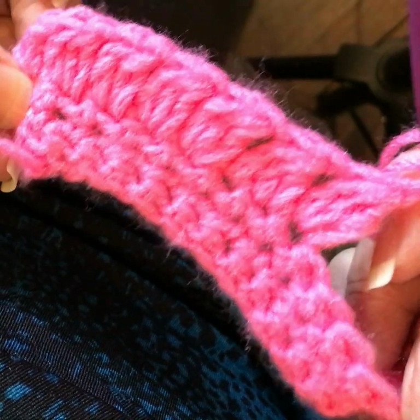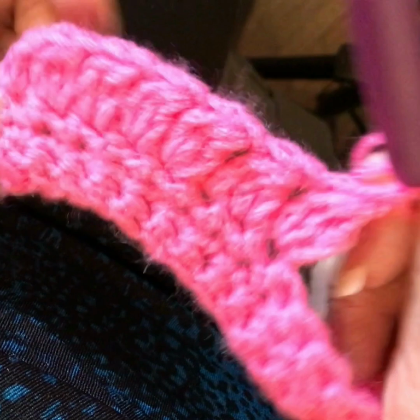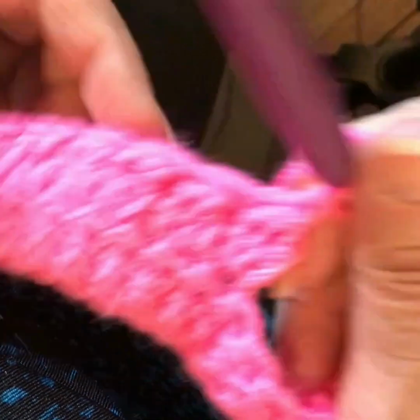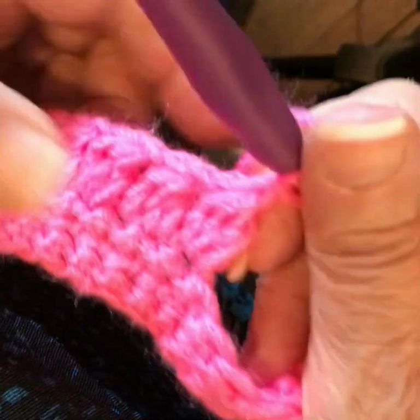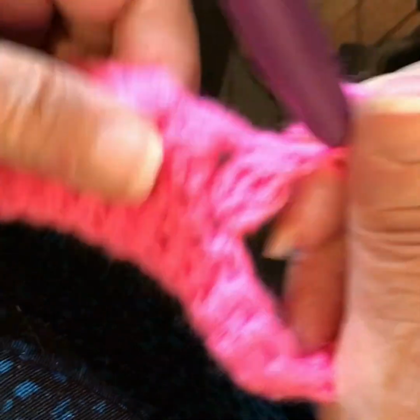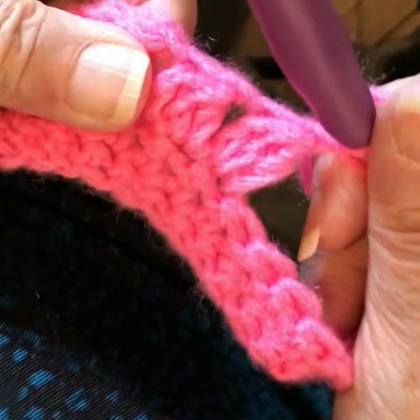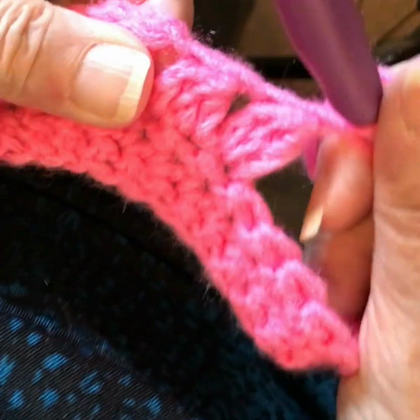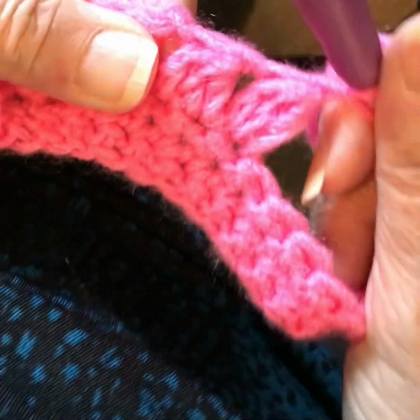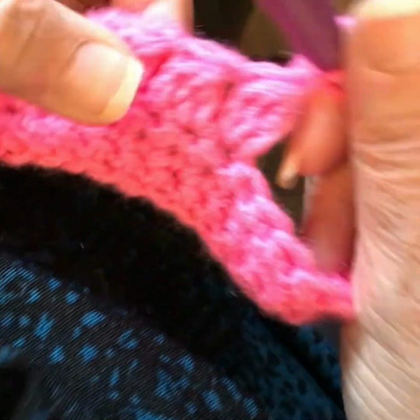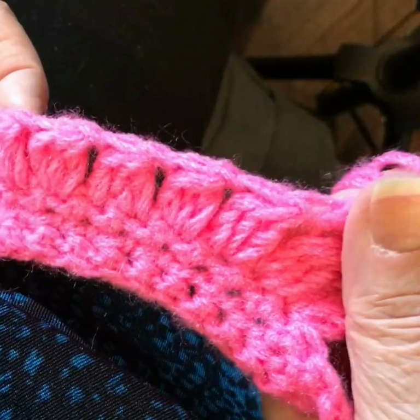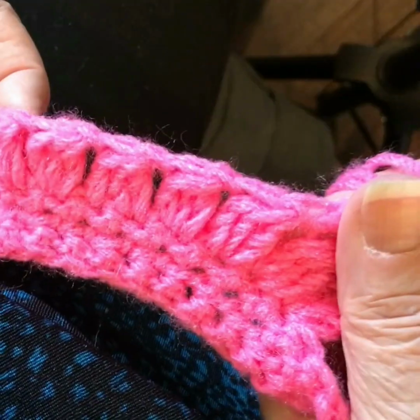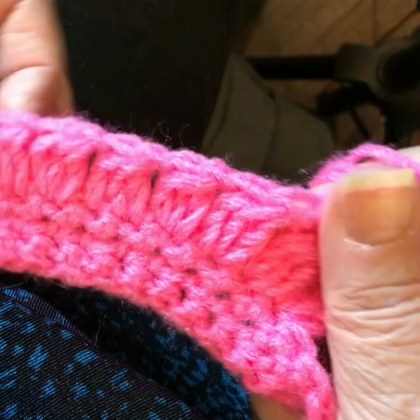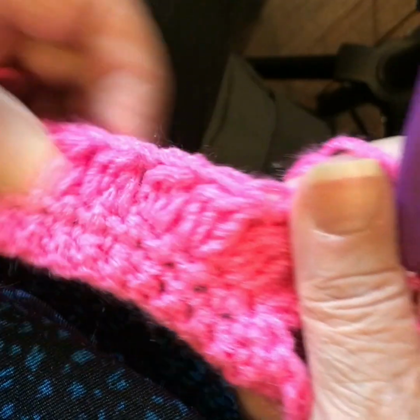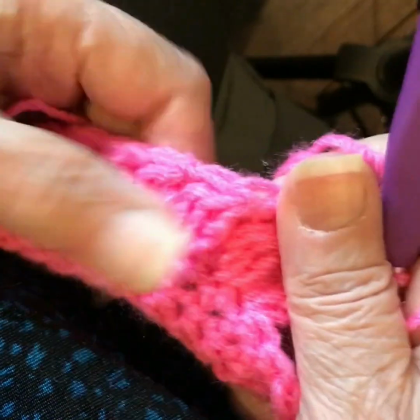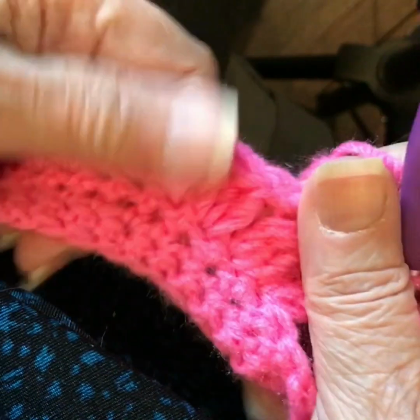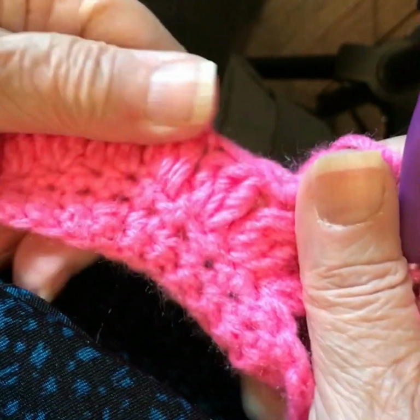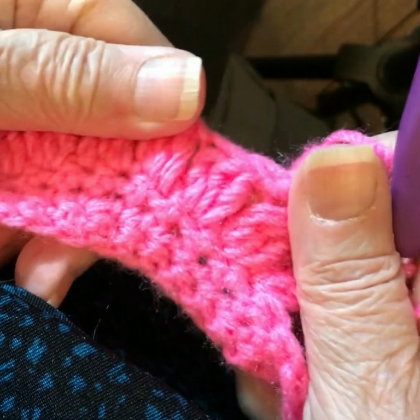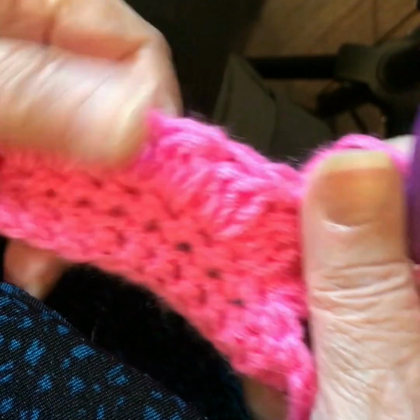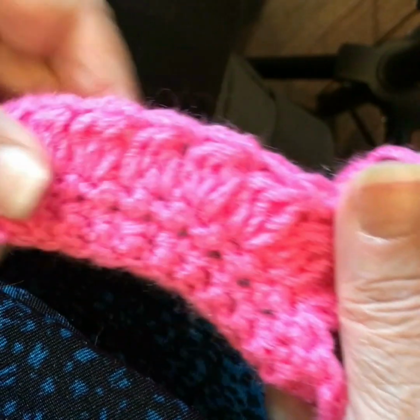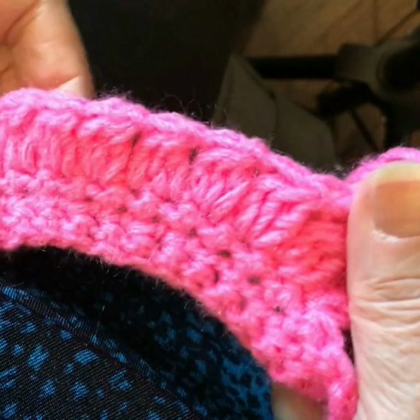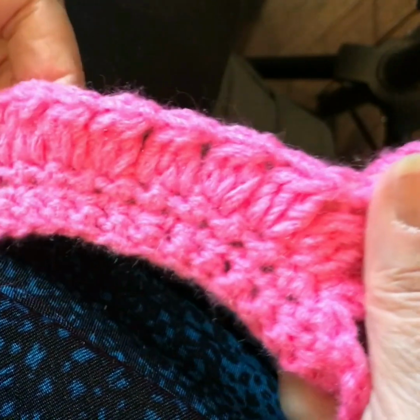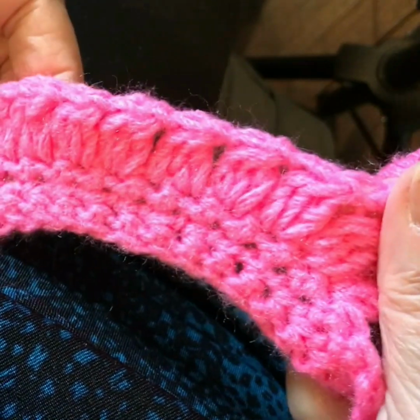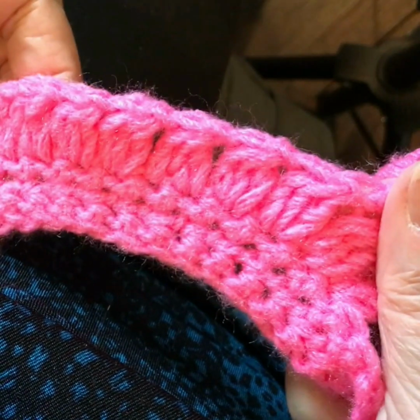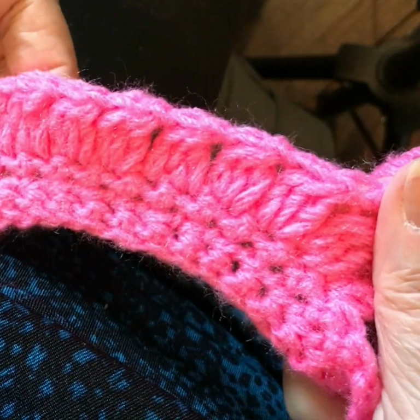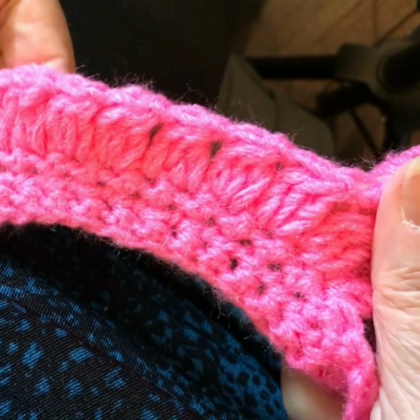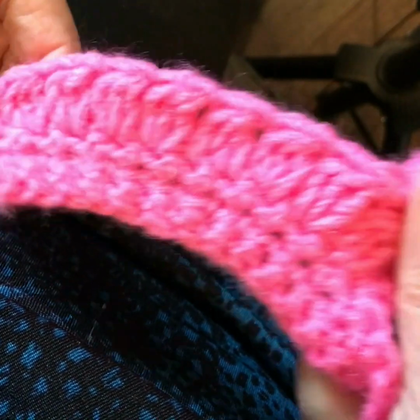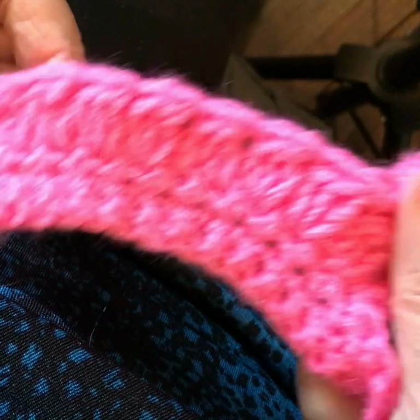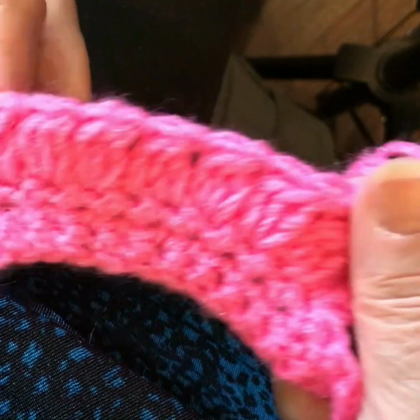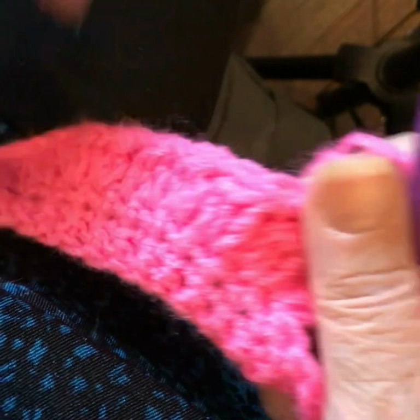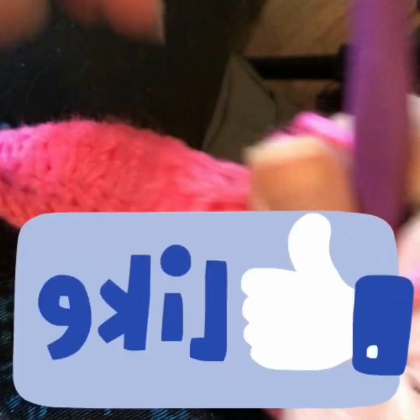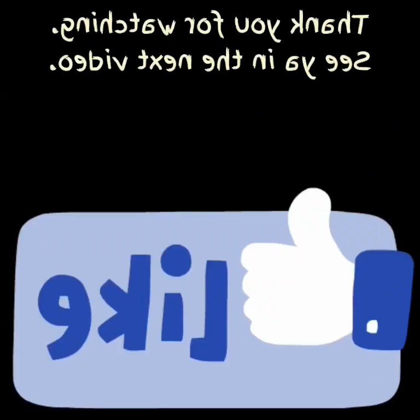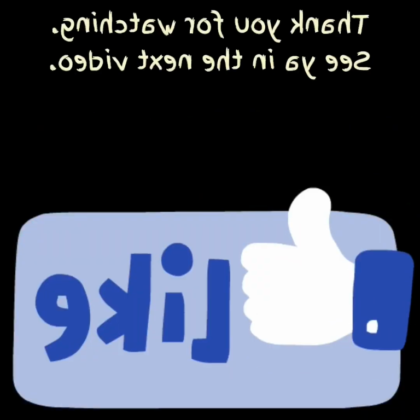That's what I wanted to show you today. Thank you all for being with me, have a great day, see you on the next one.